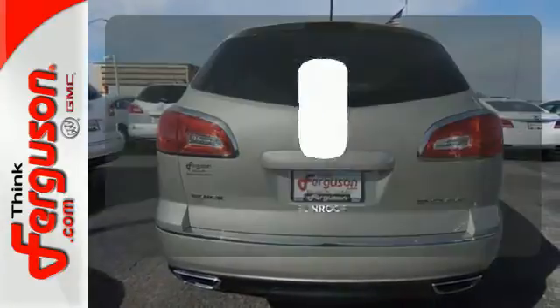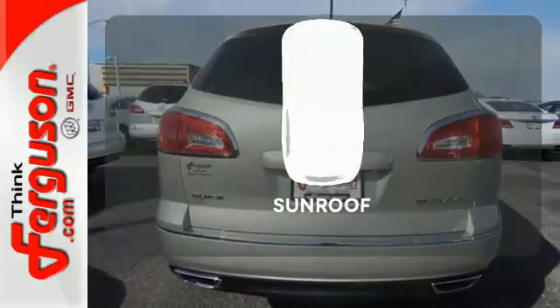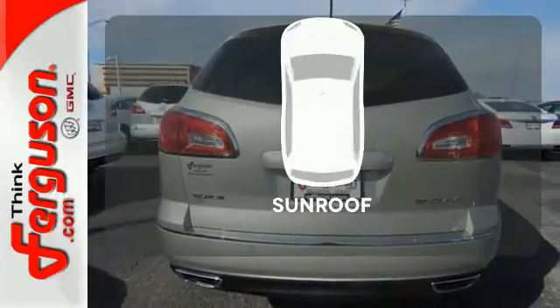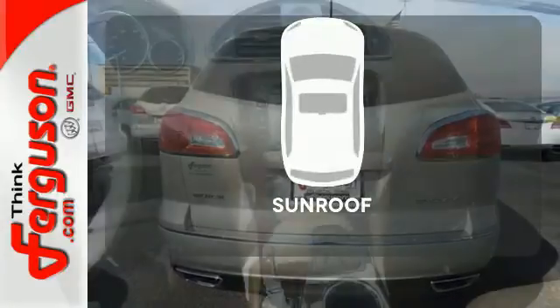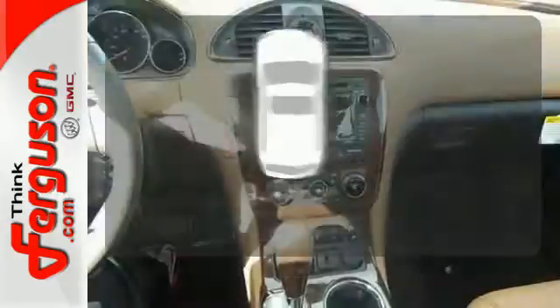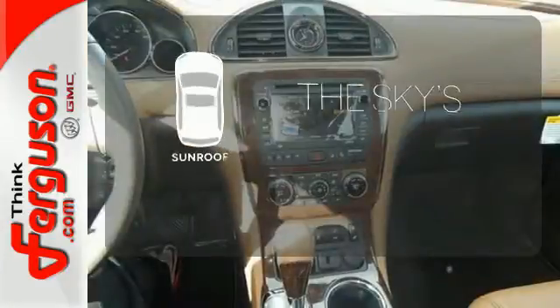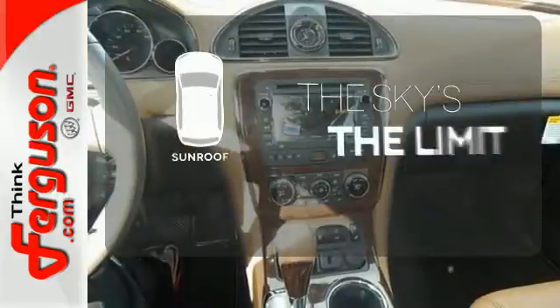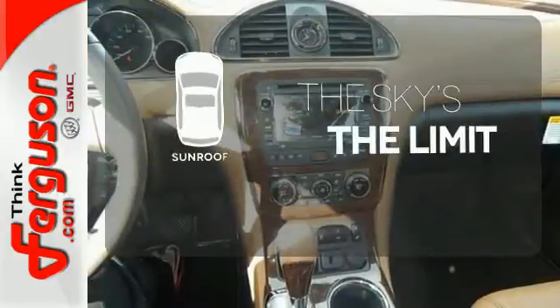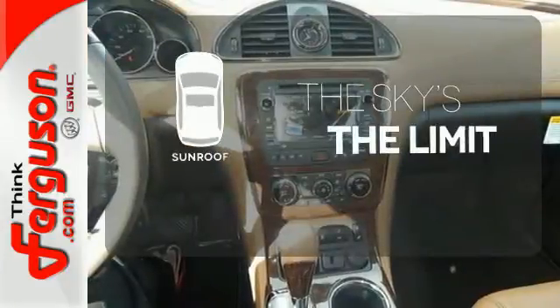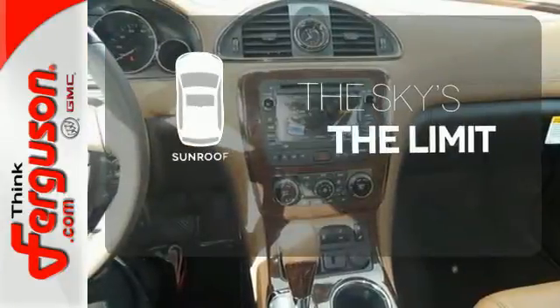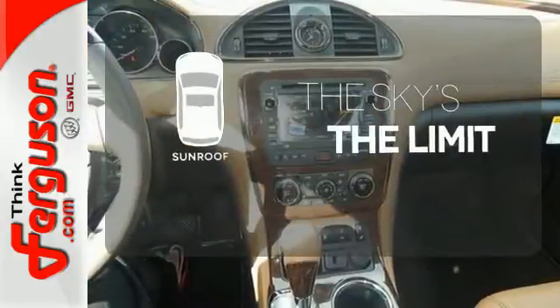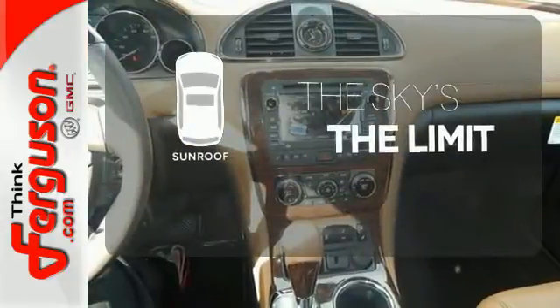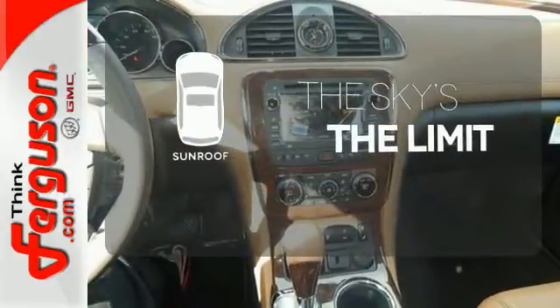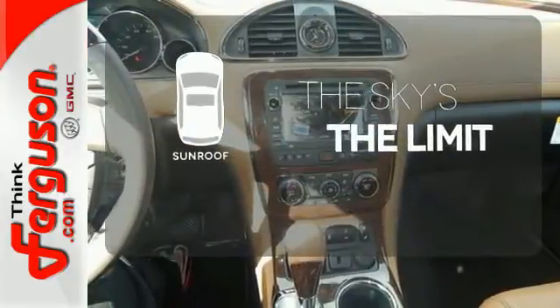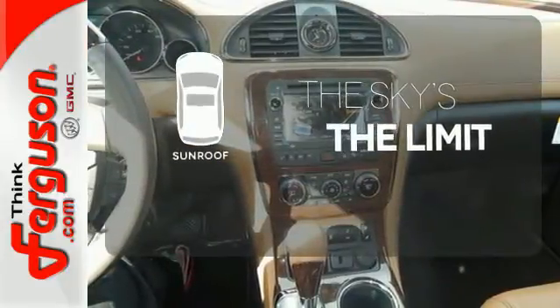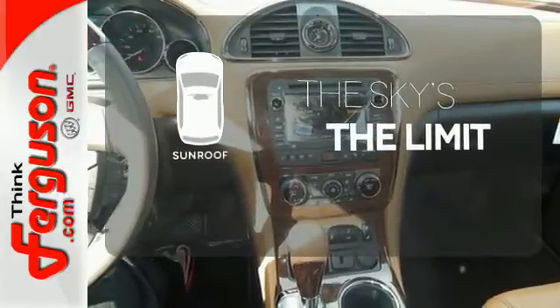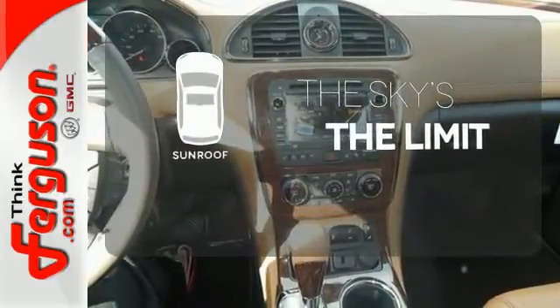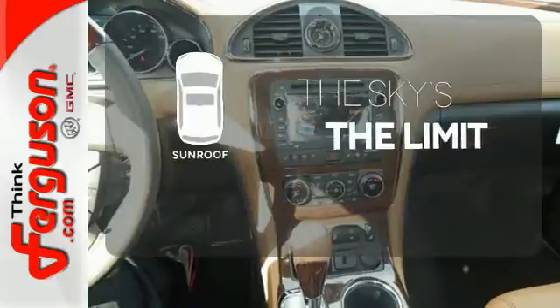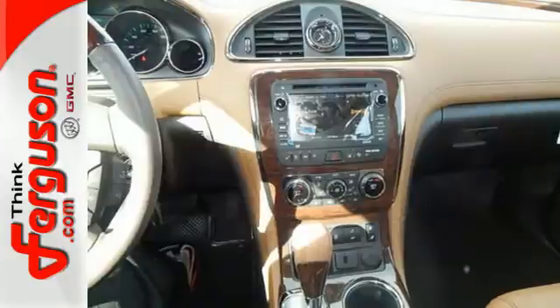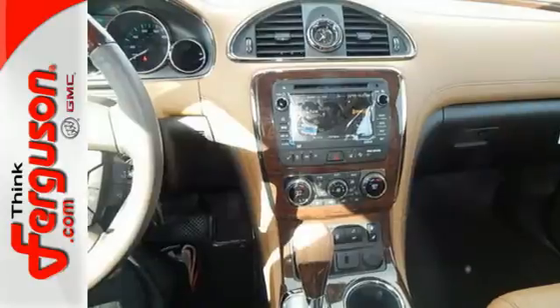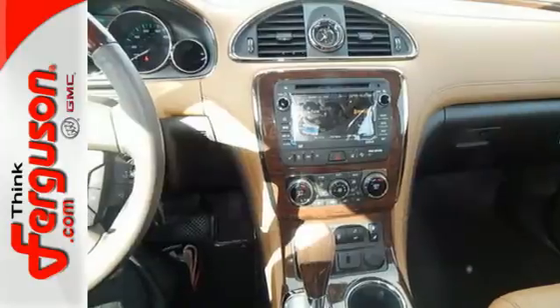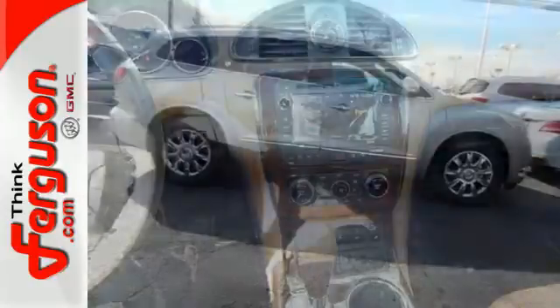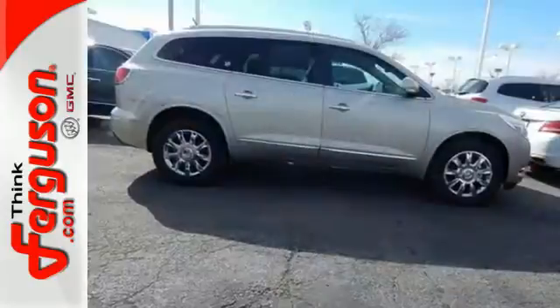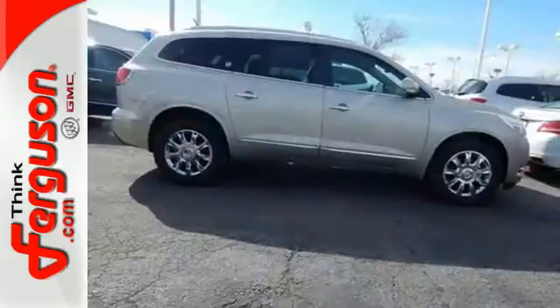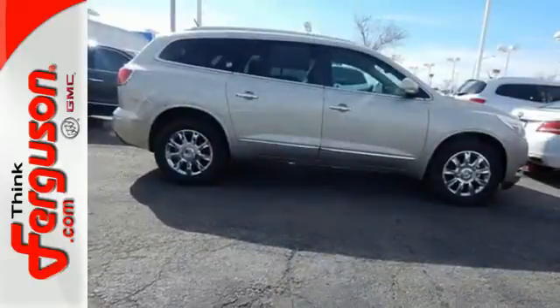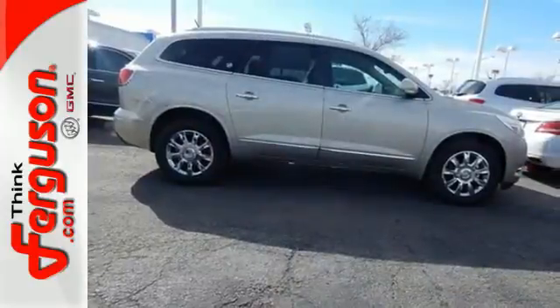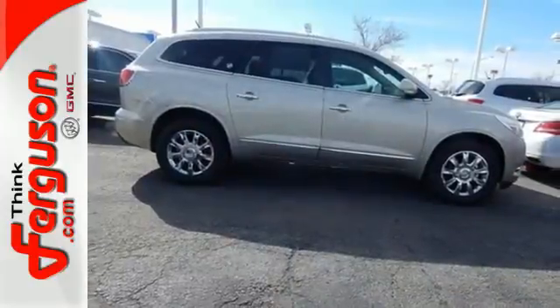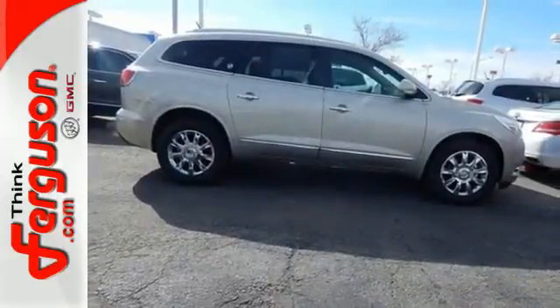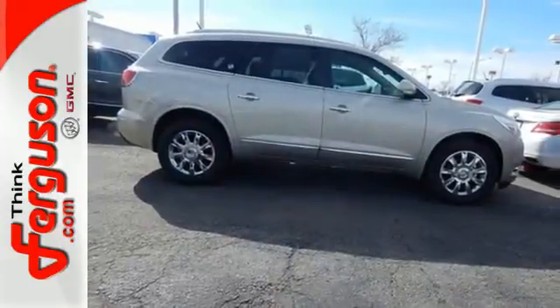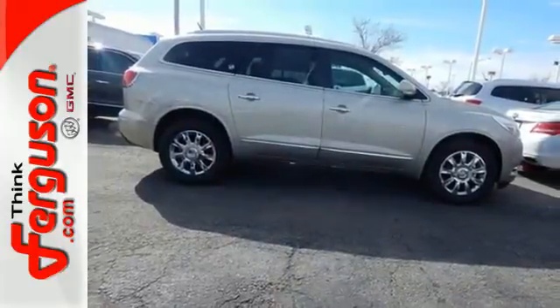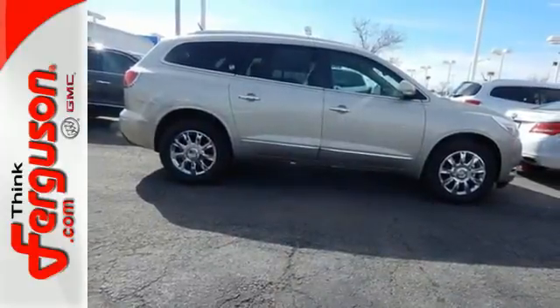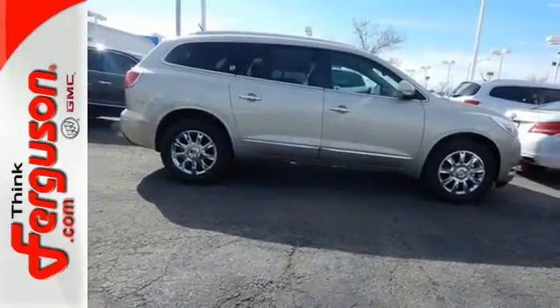Get your daily vitamin D by opening up the sunroof. It's a sight to behold. Come in for a test drive today.